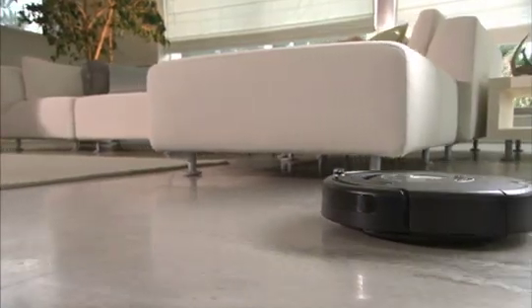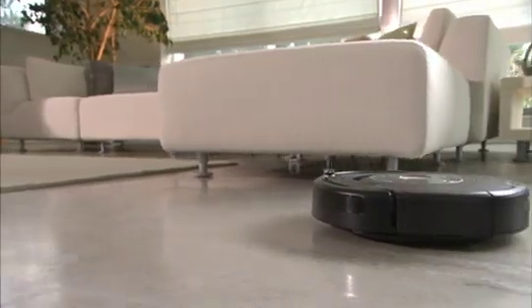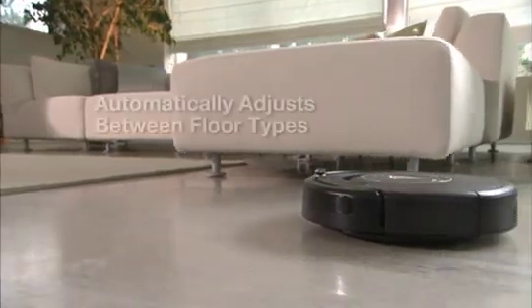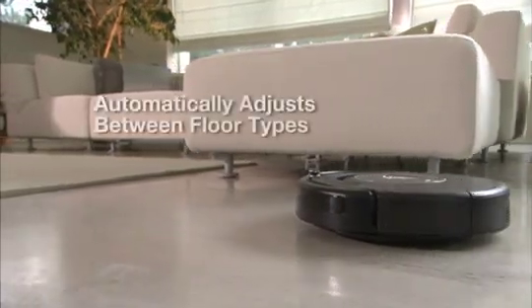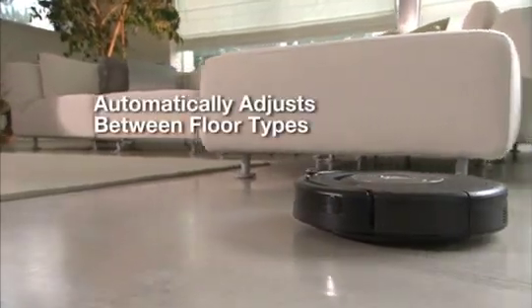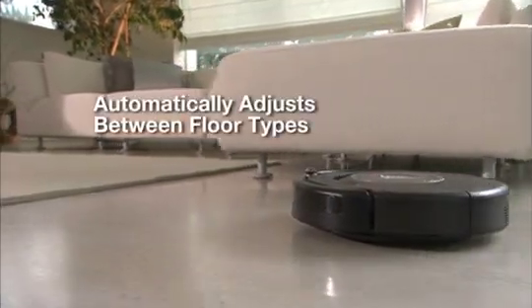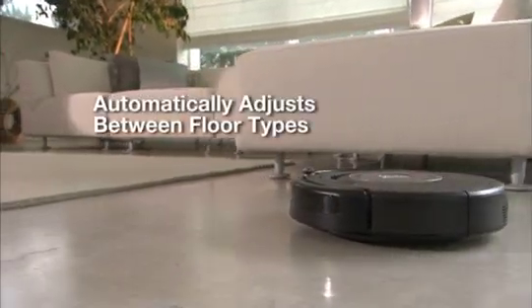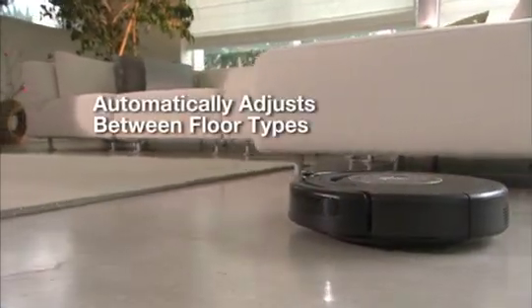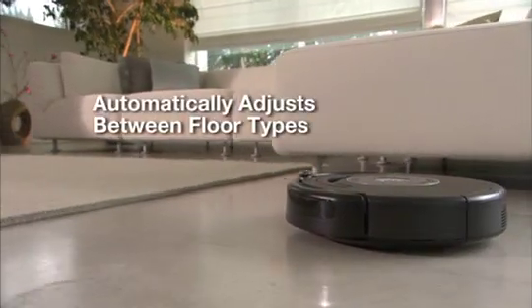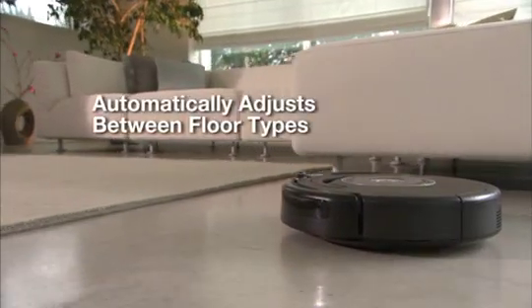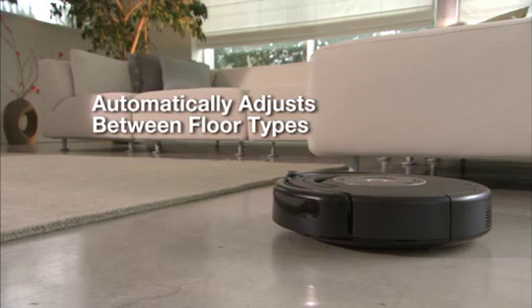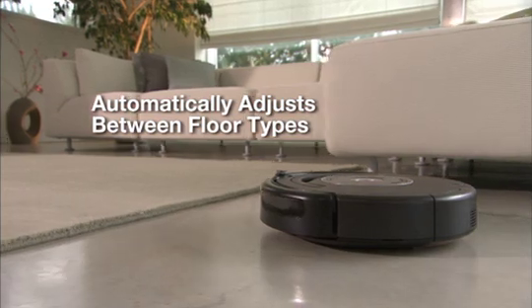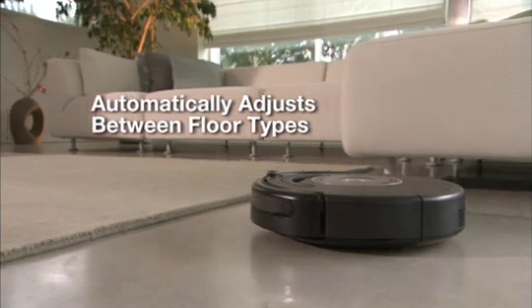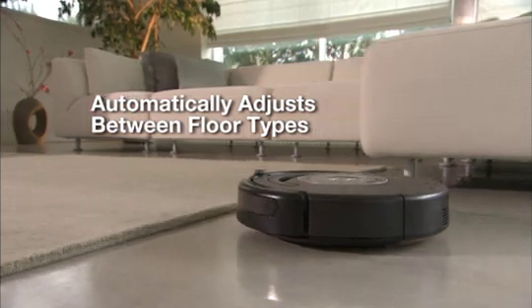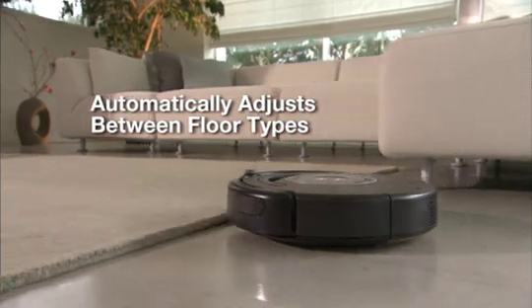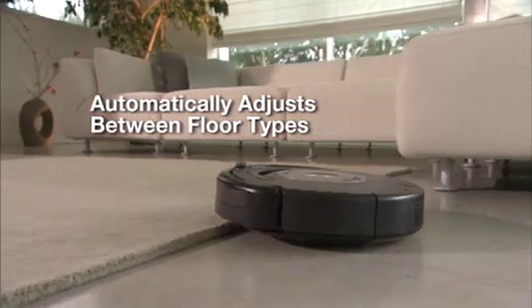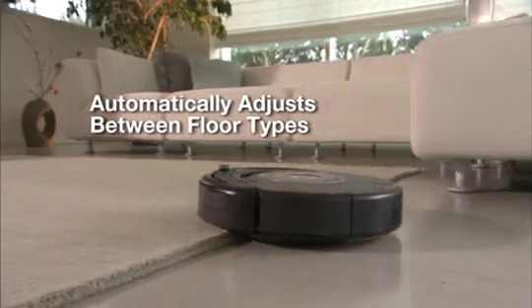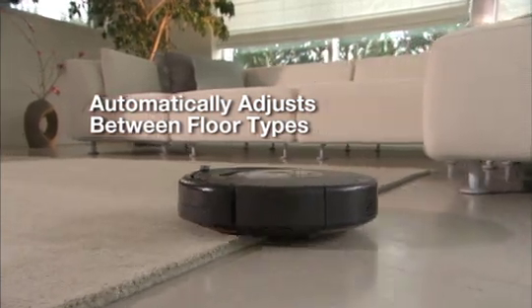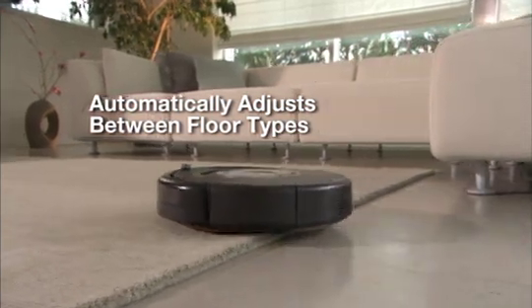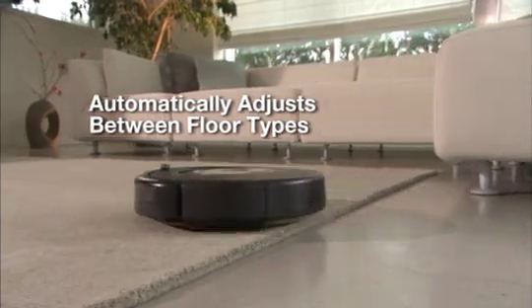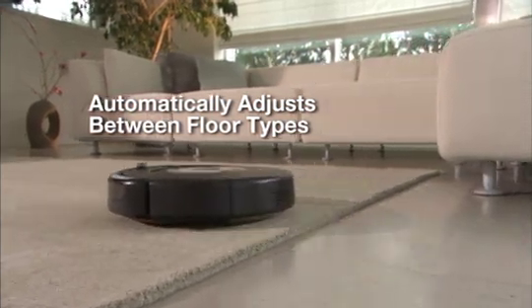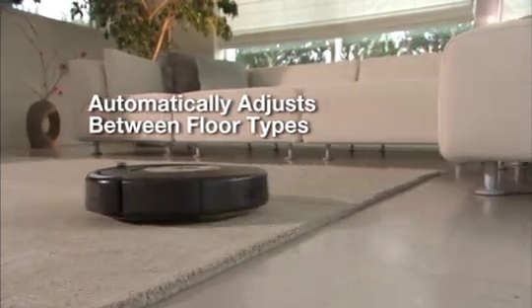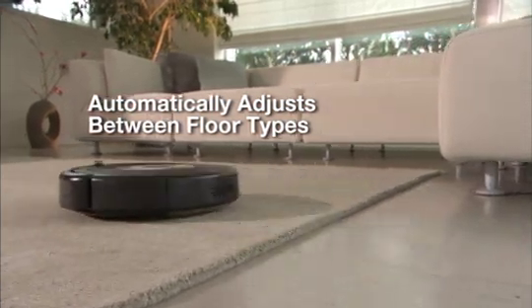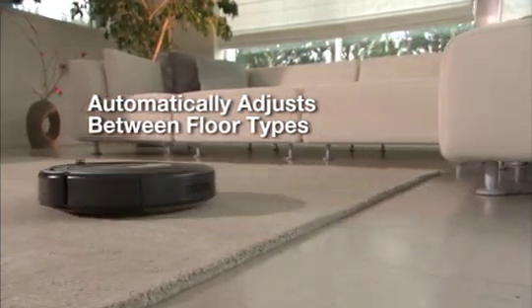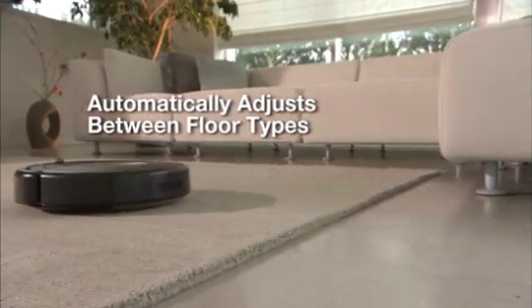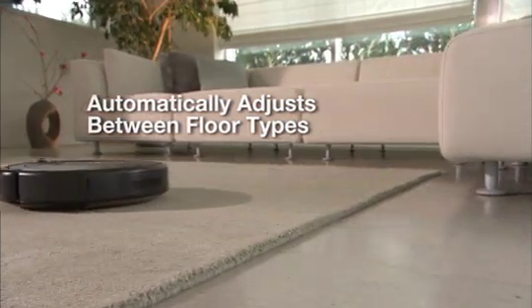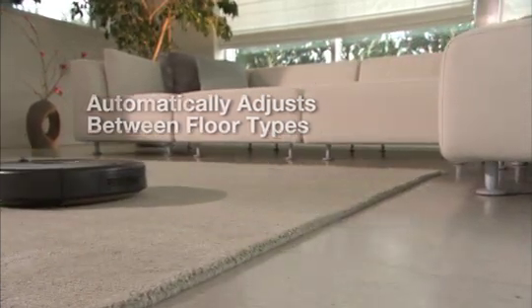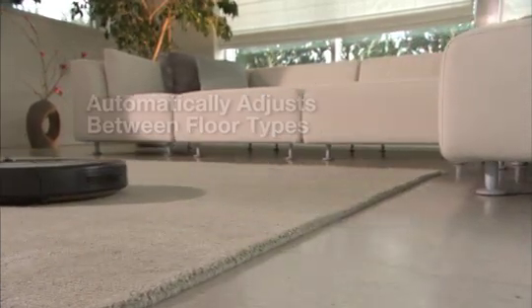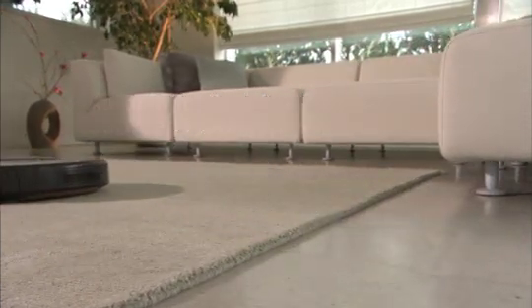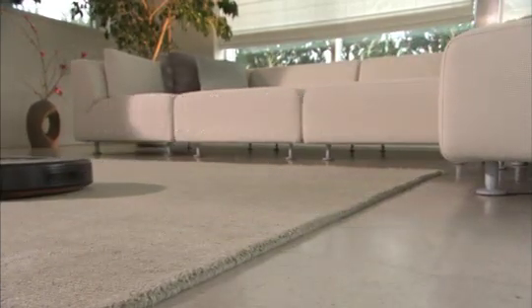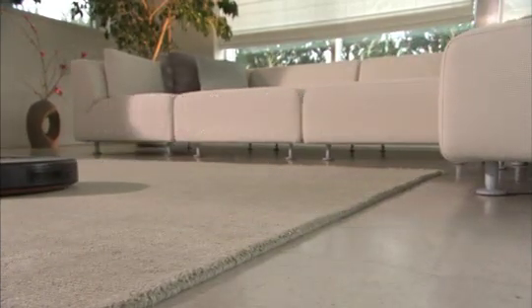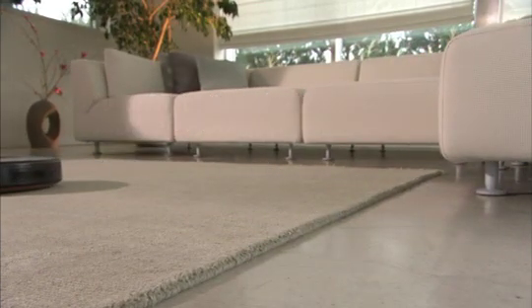Roomba's cleaning head automatically adjusts to clean carpets, hardwood, tile, and linoleum floors as it moves through your home.